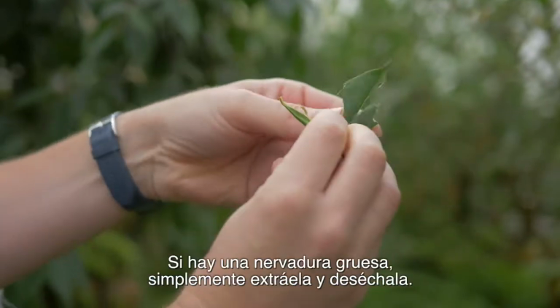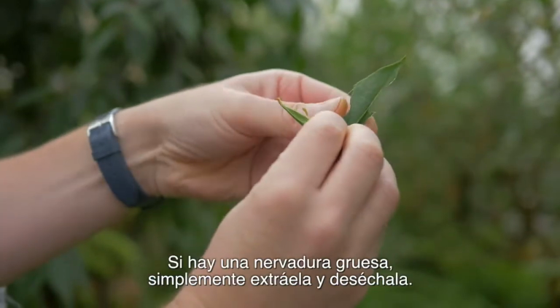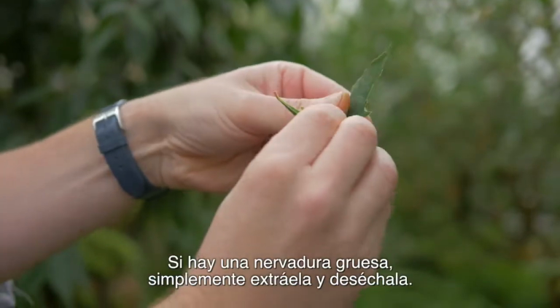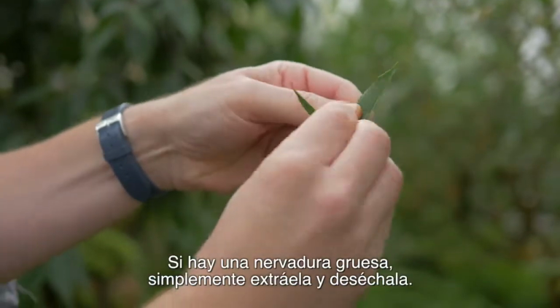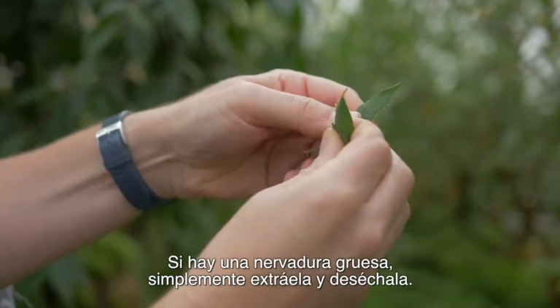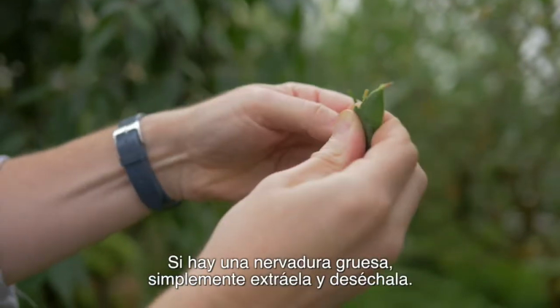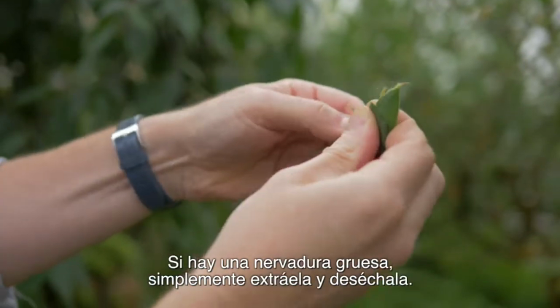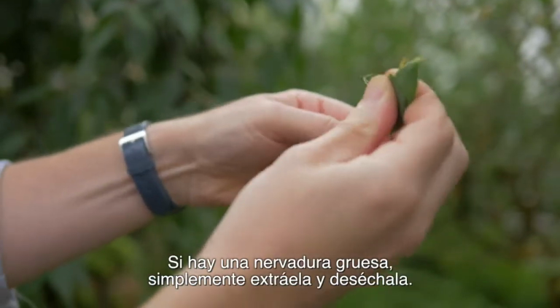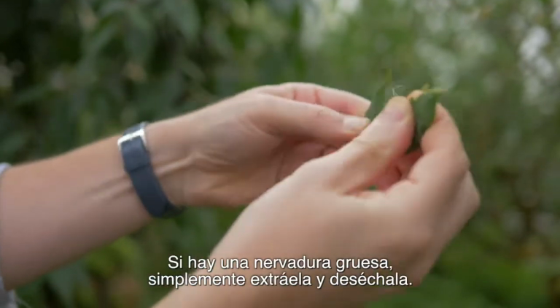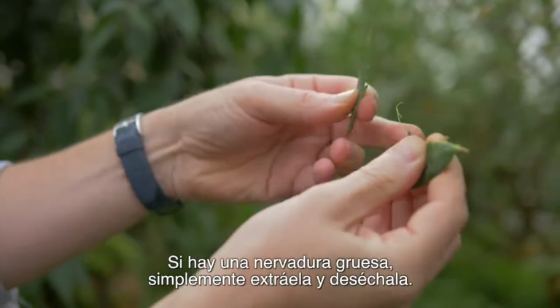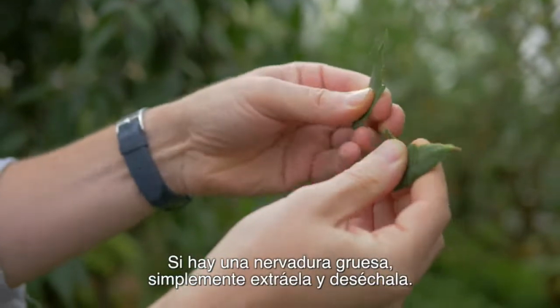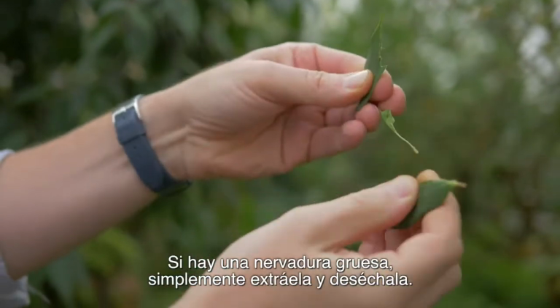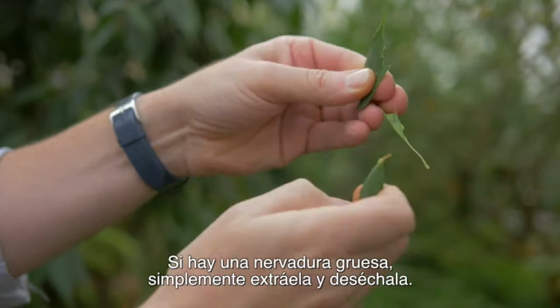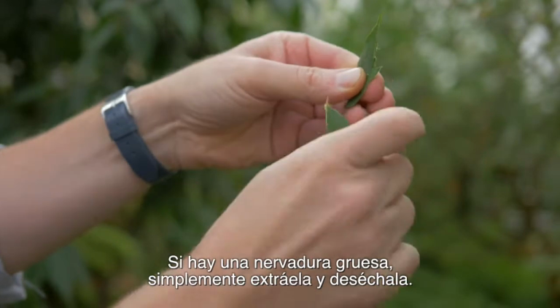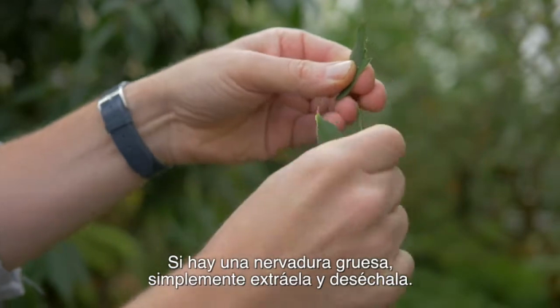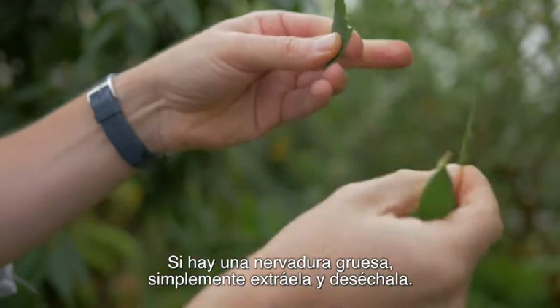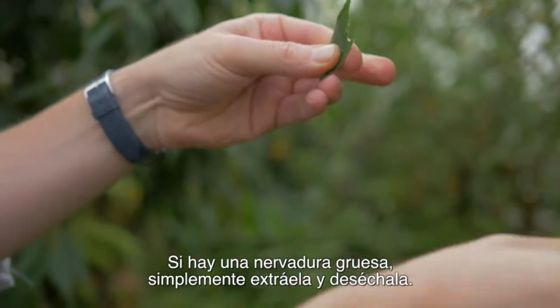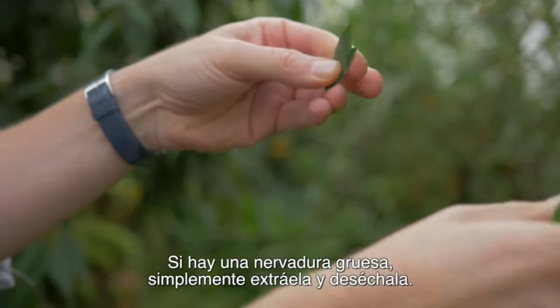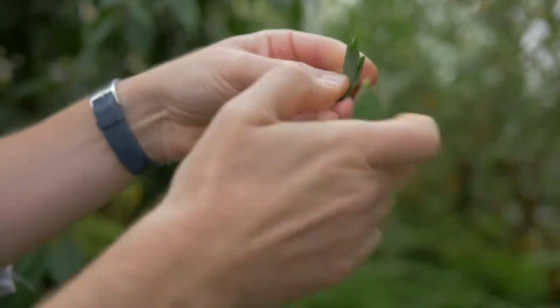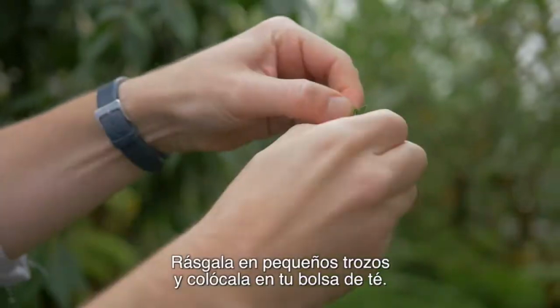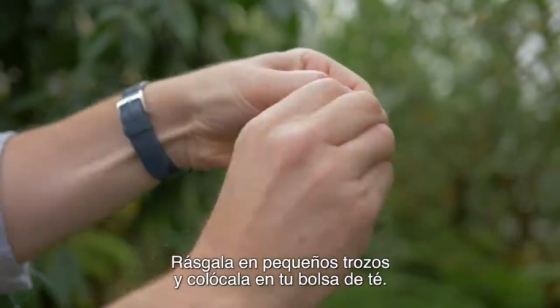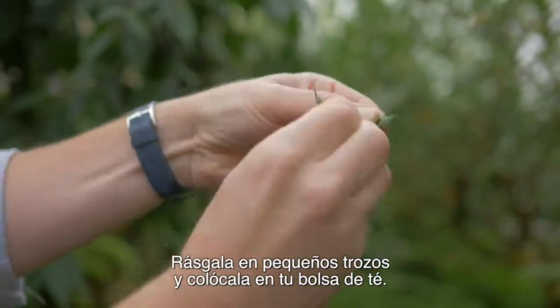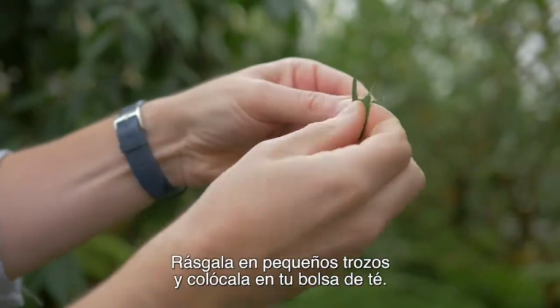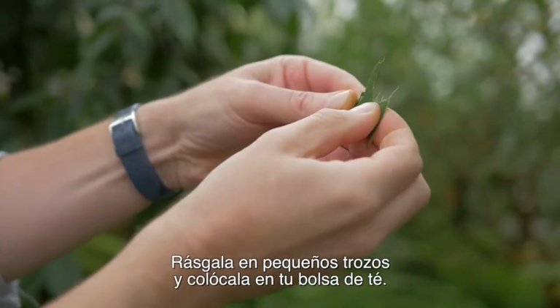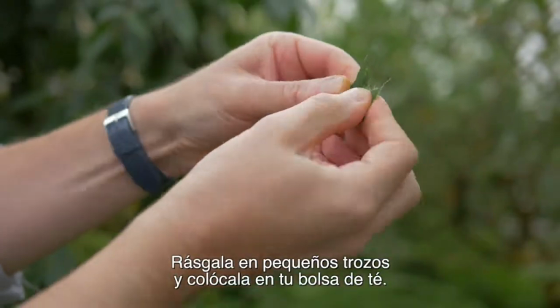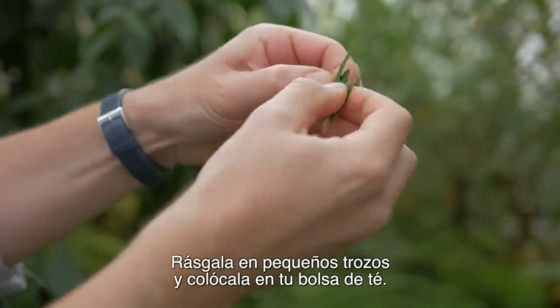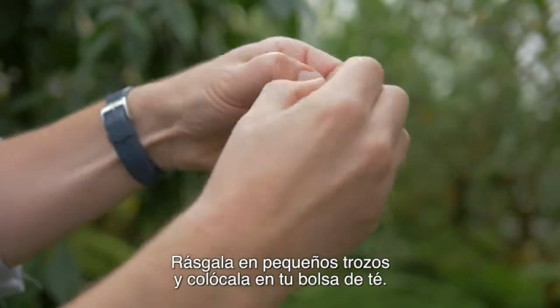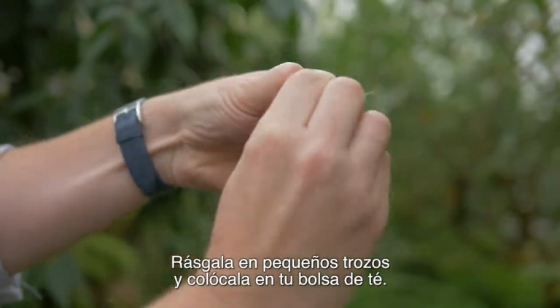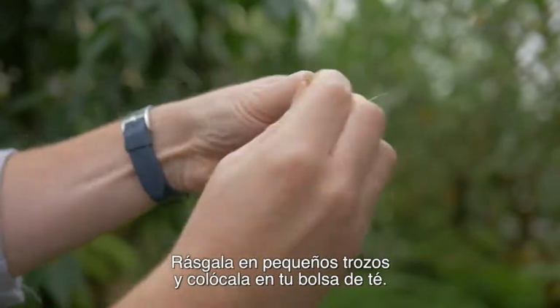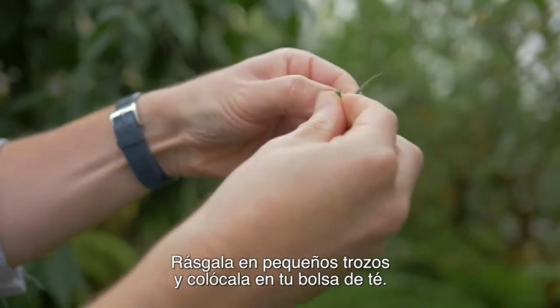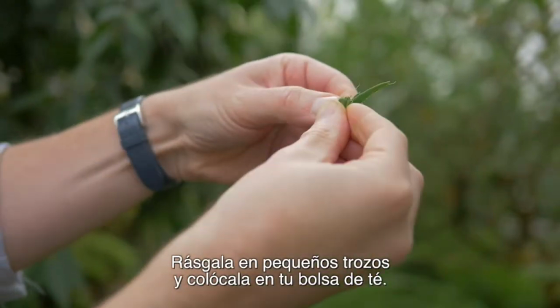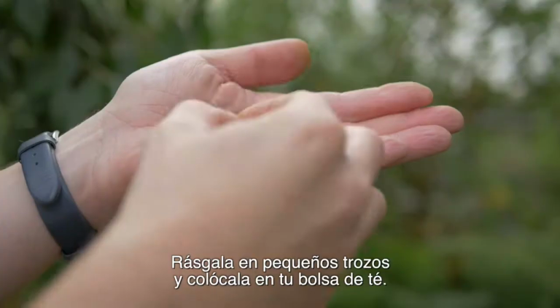If there's a thick midrib, just take it off and discard it. Rip it into small pieces and then put it in your tea bag.